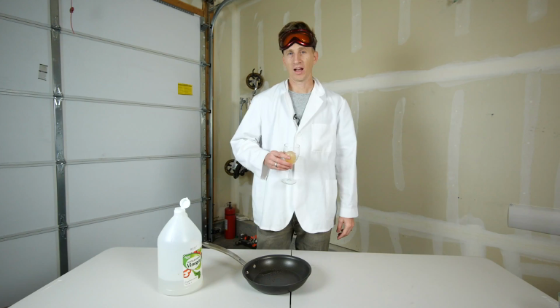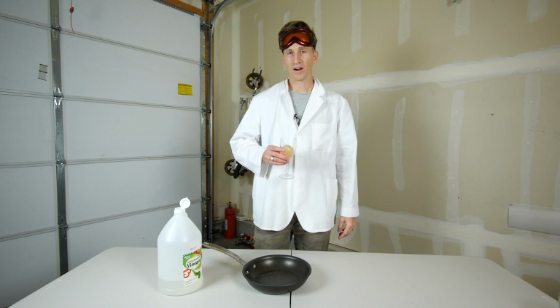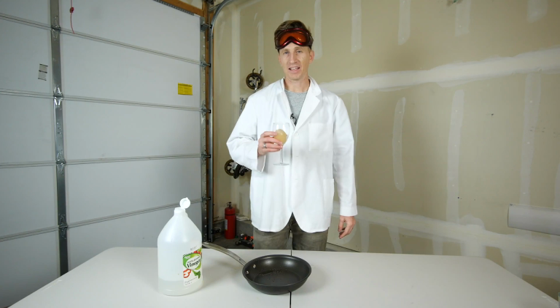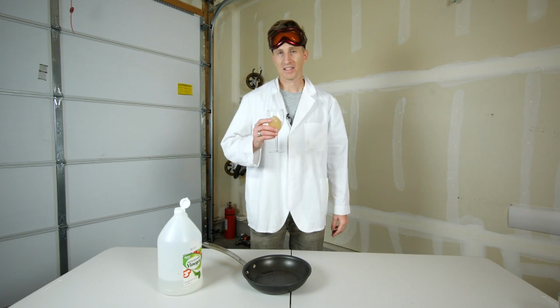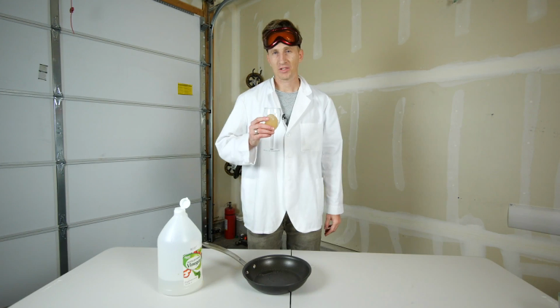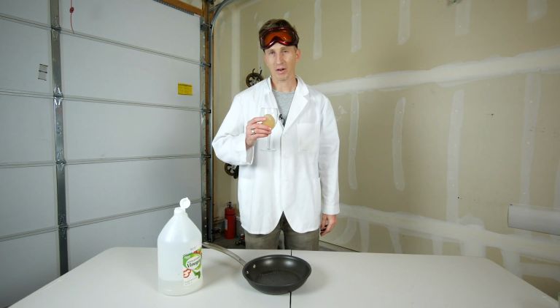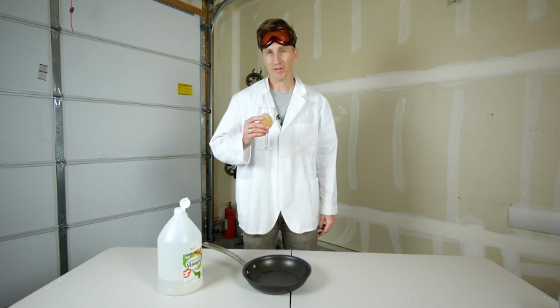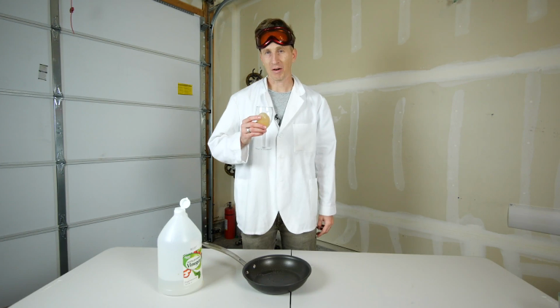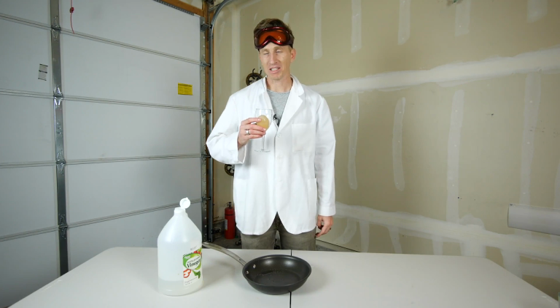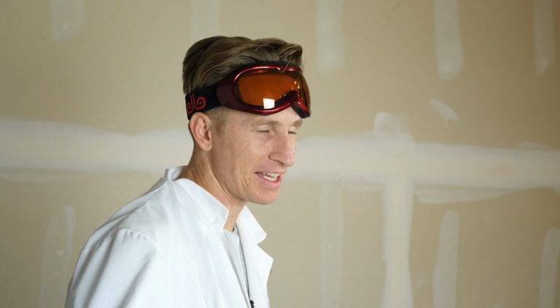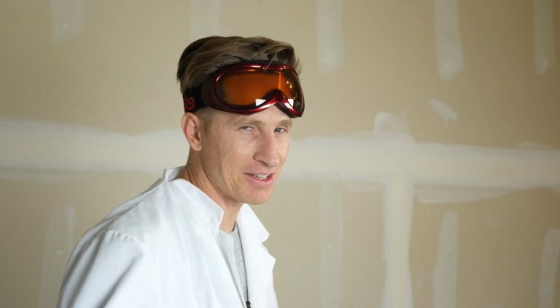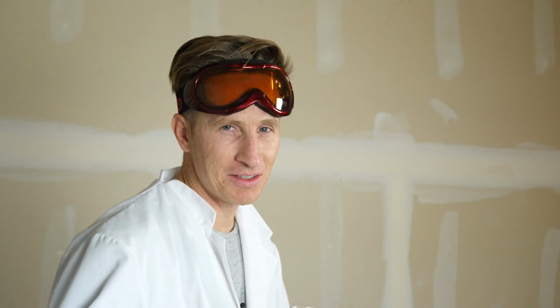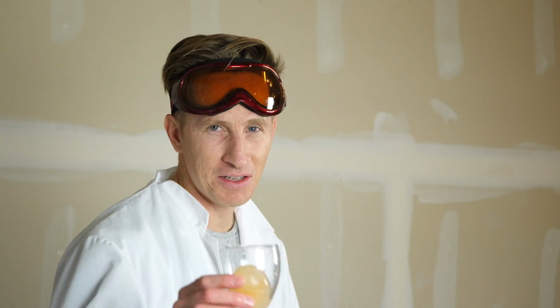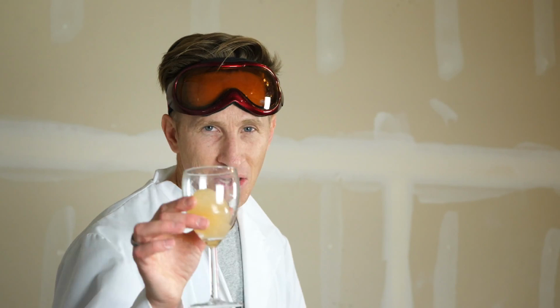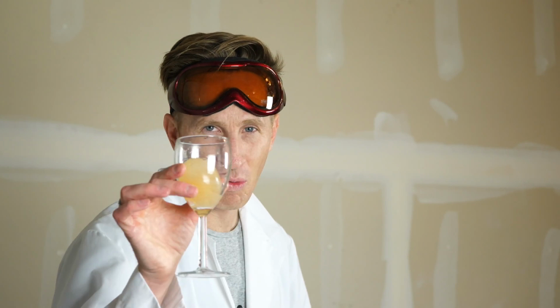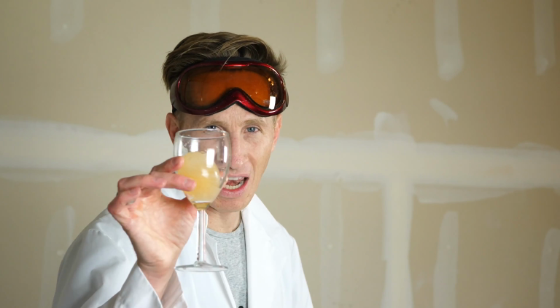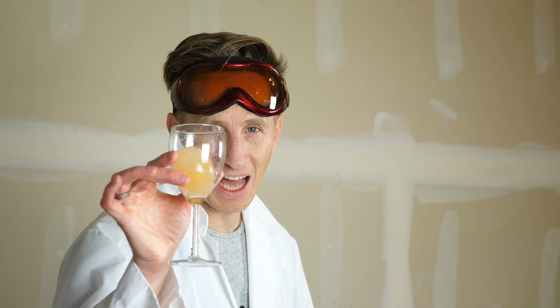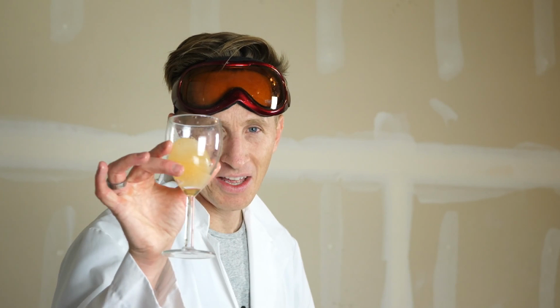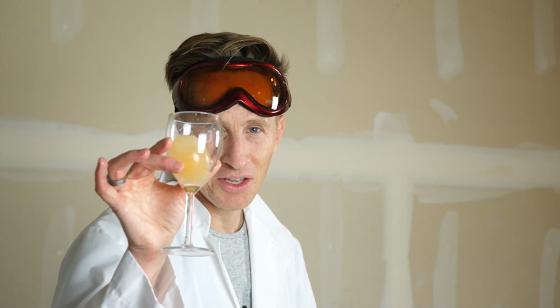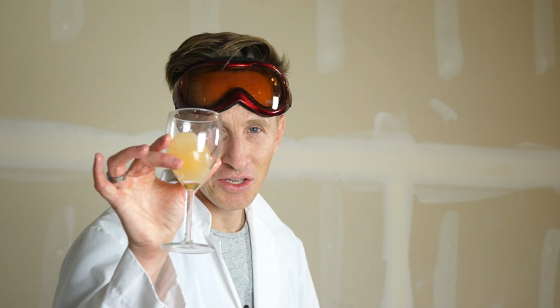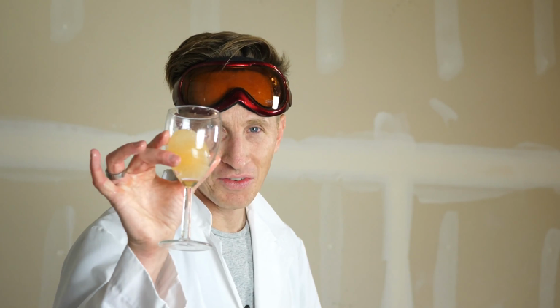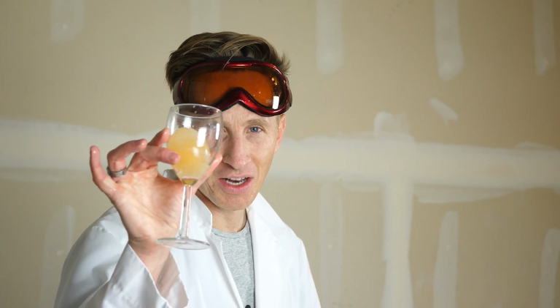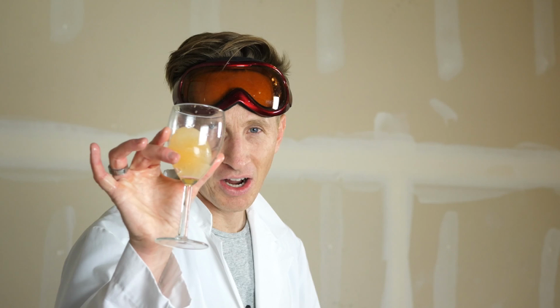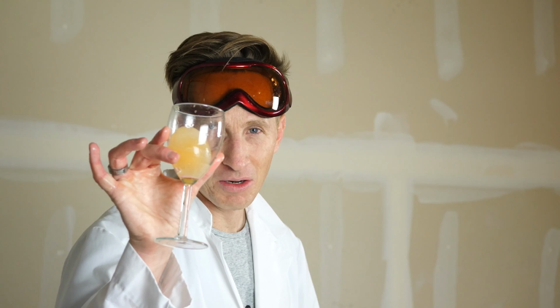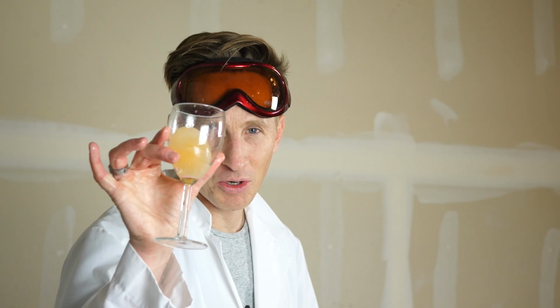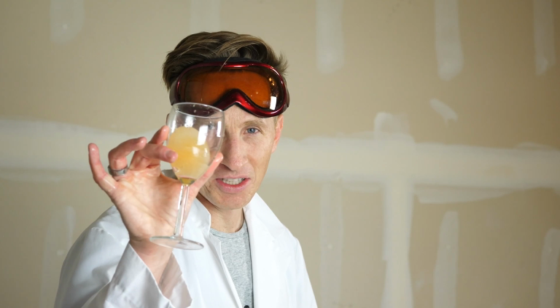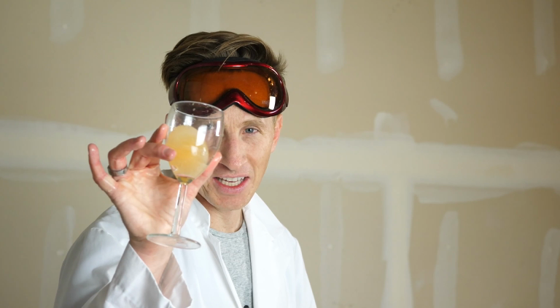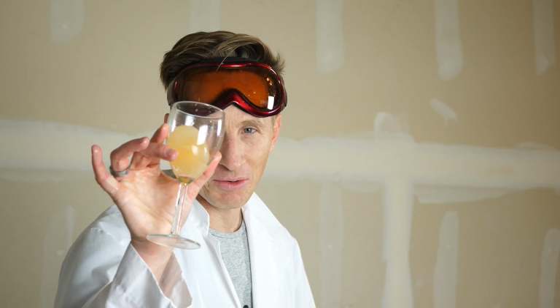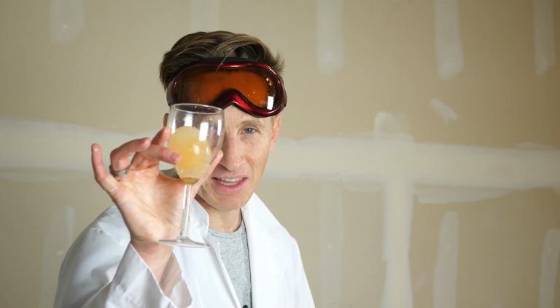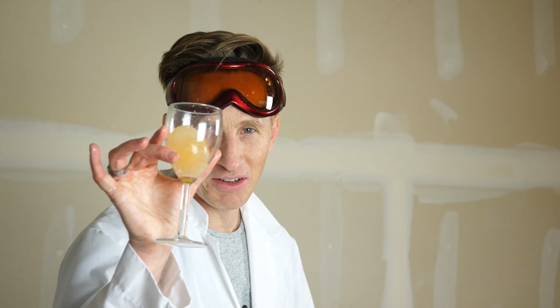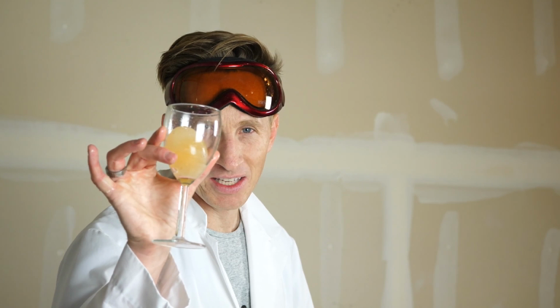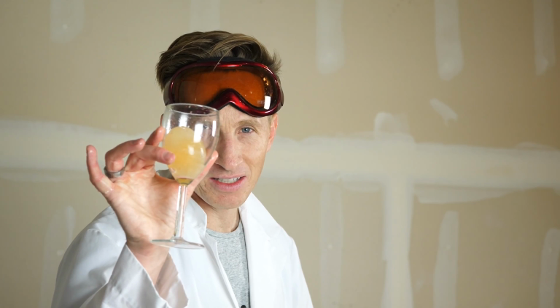24 hours later, and voila — you've got a hard-boiled egg without heat.